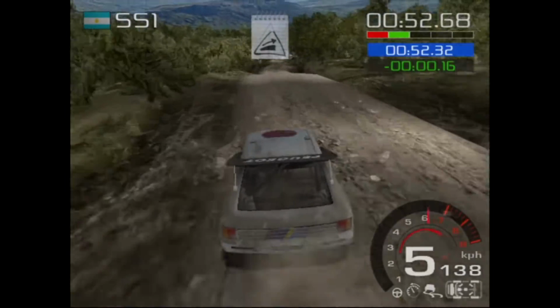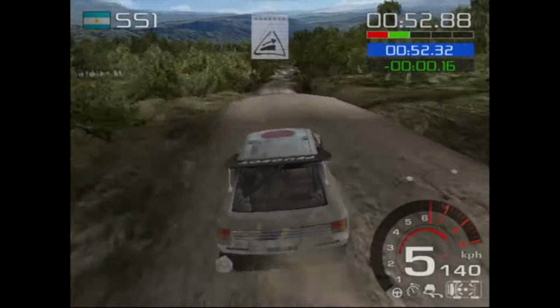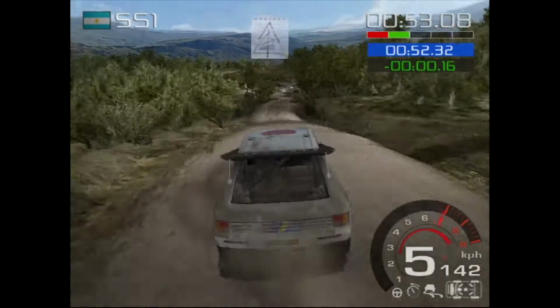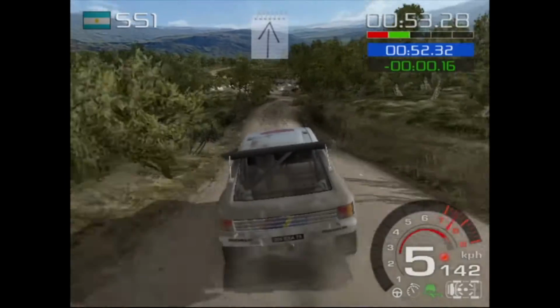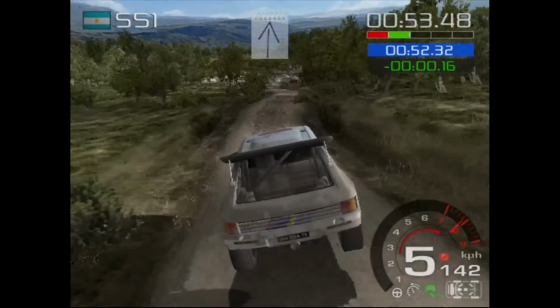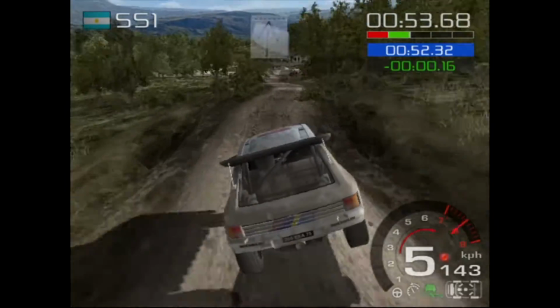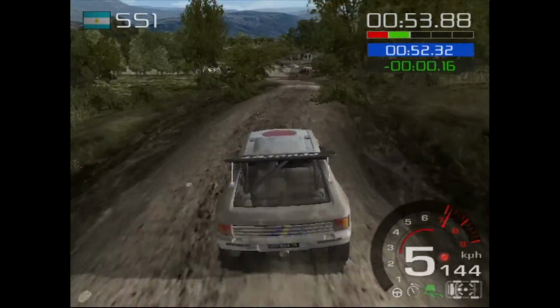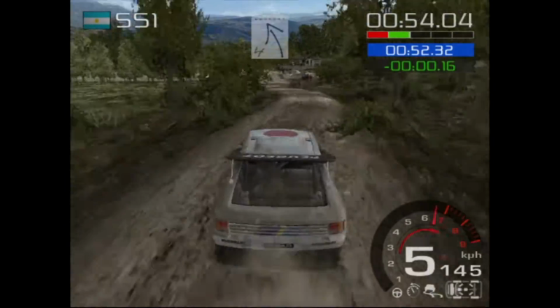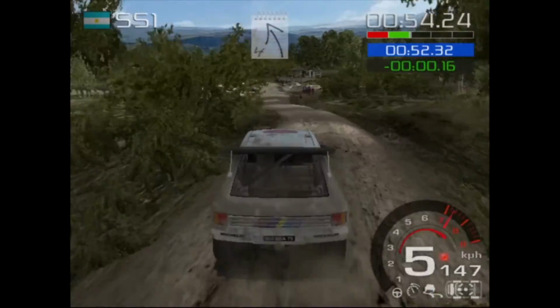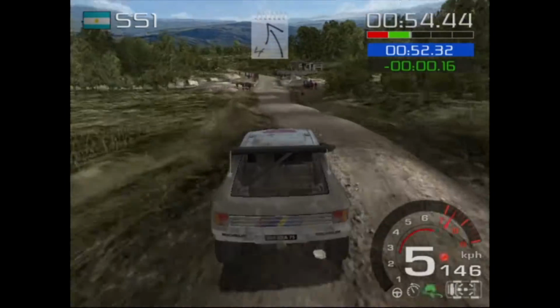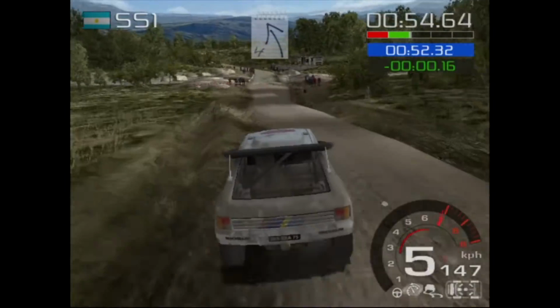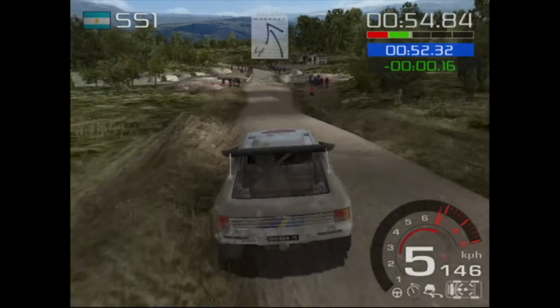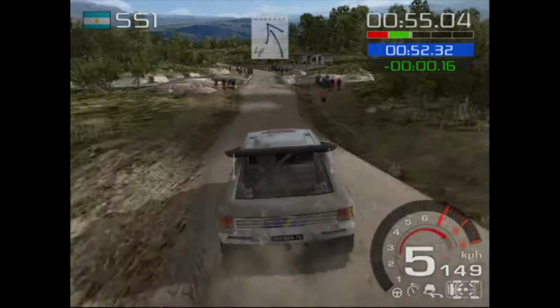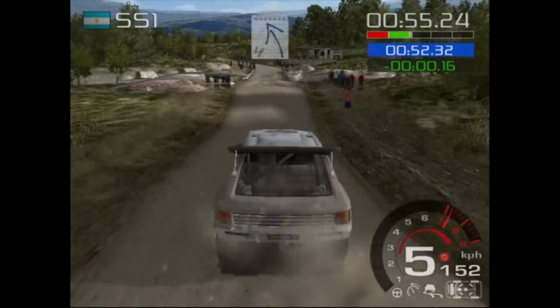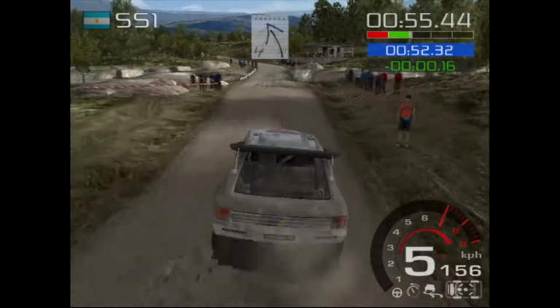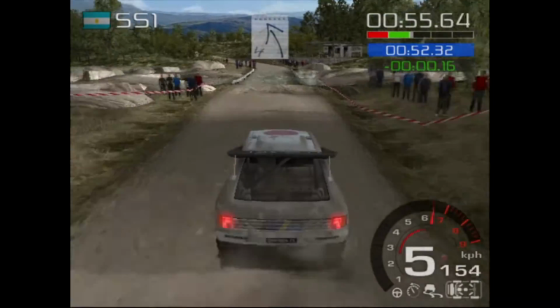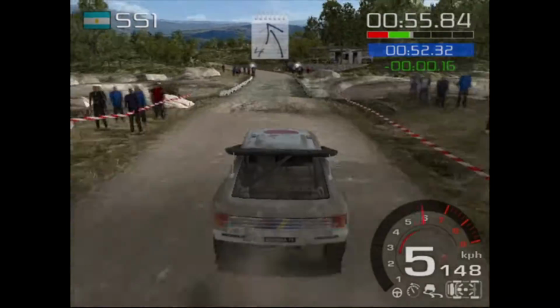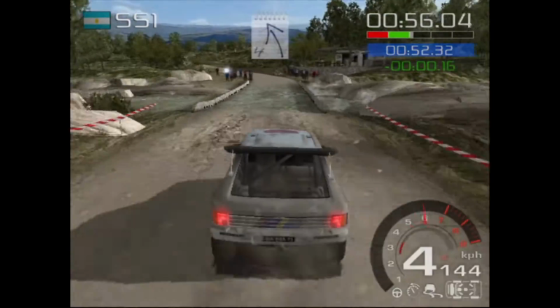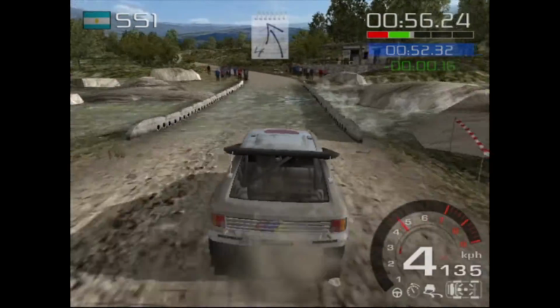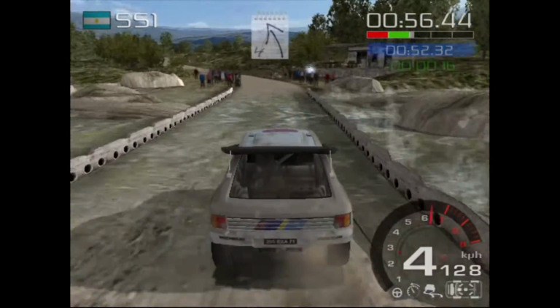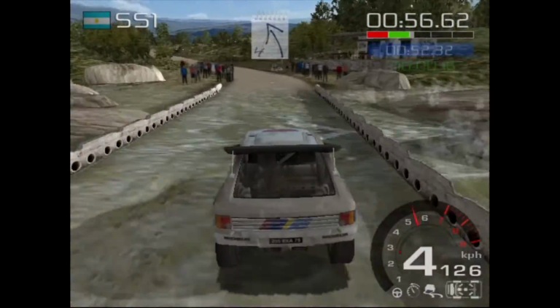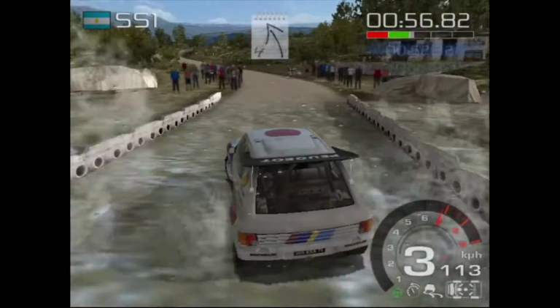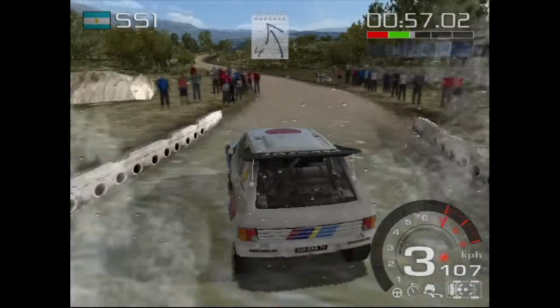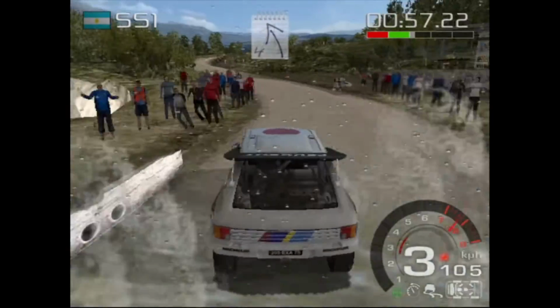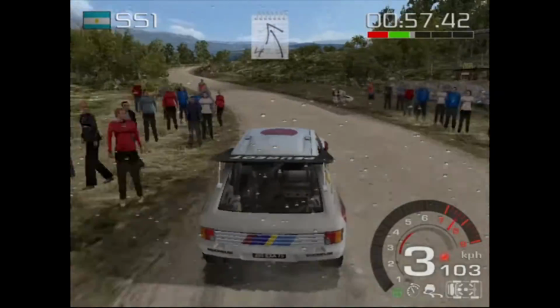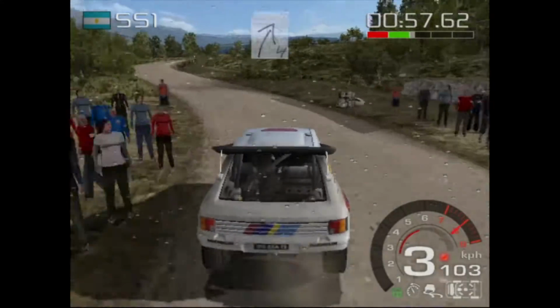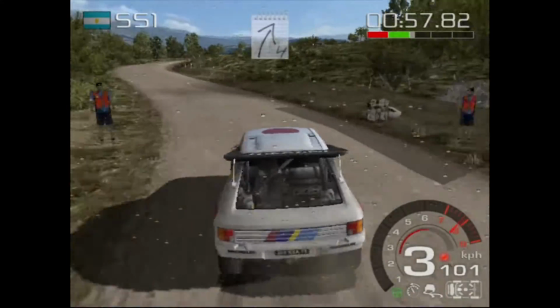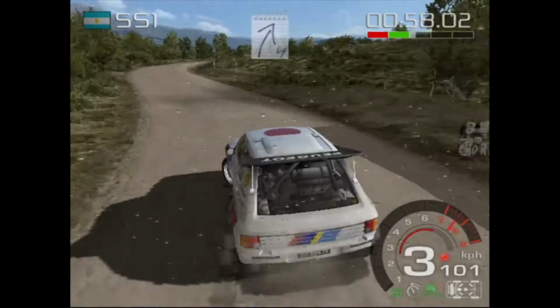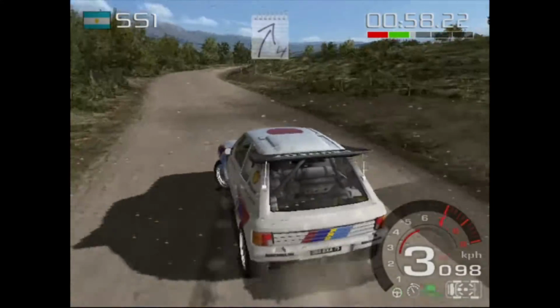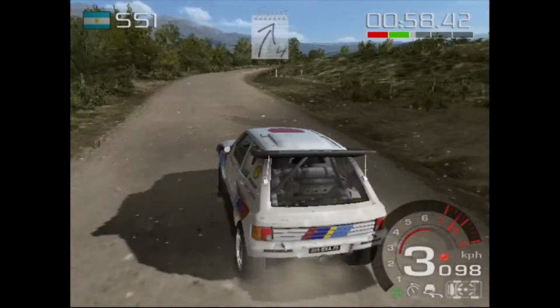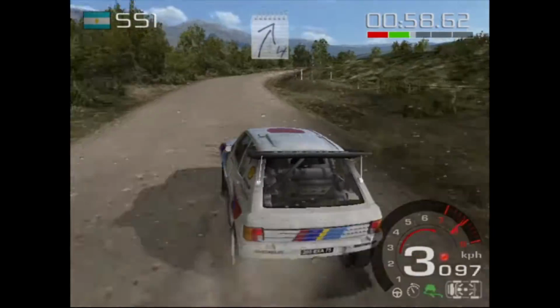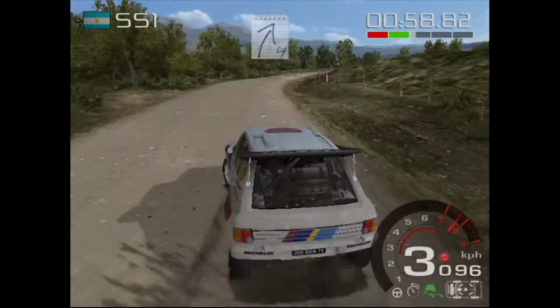Through water splash, into 4 left, 4 right long tightens. Caution, ditch outside.